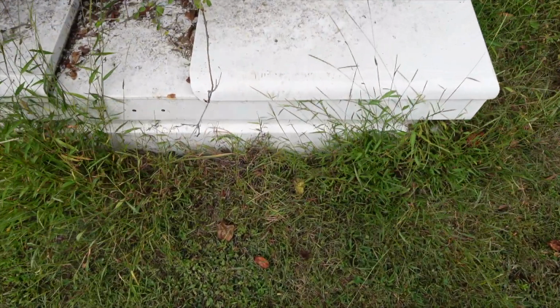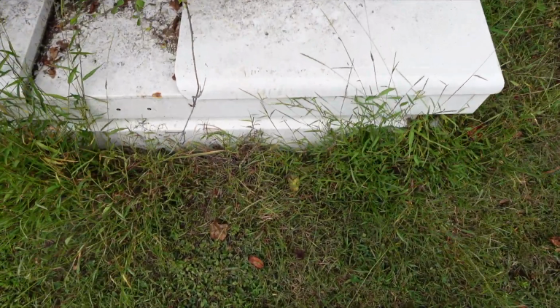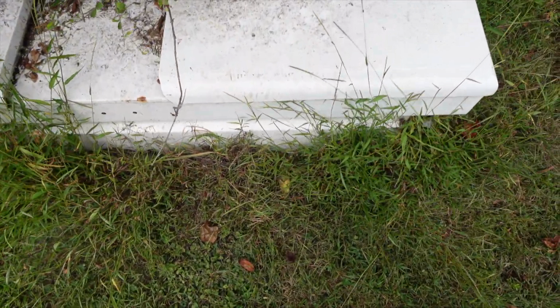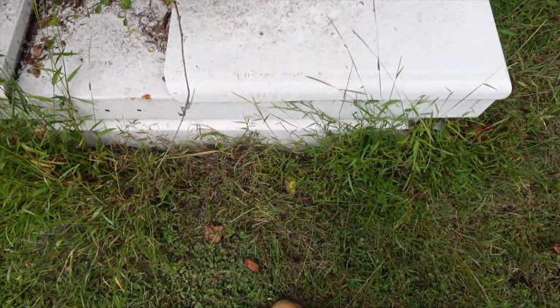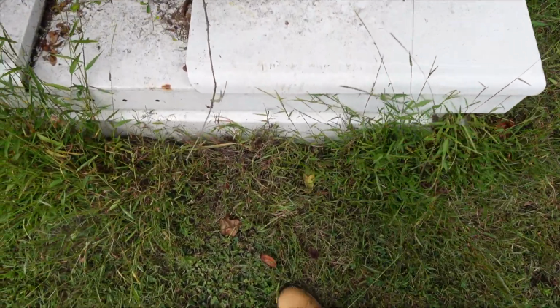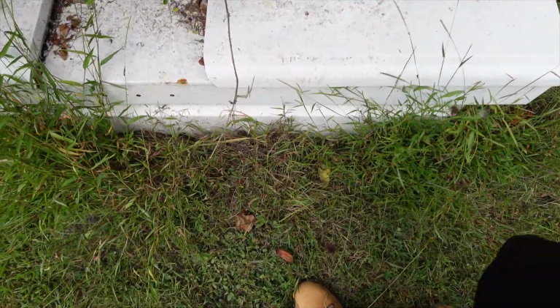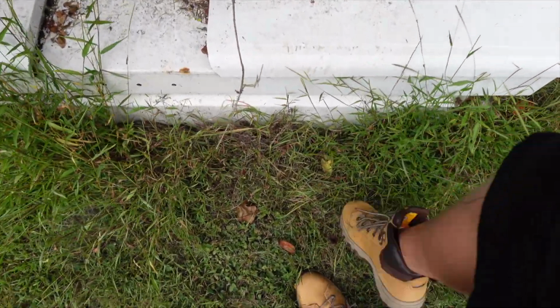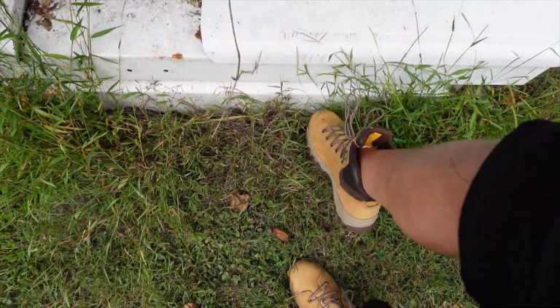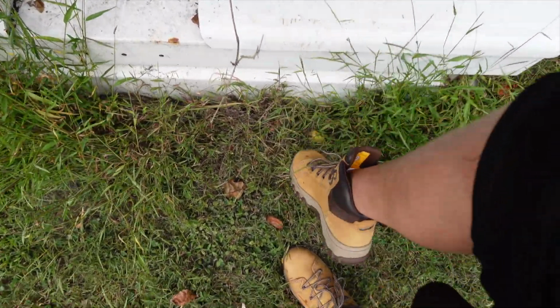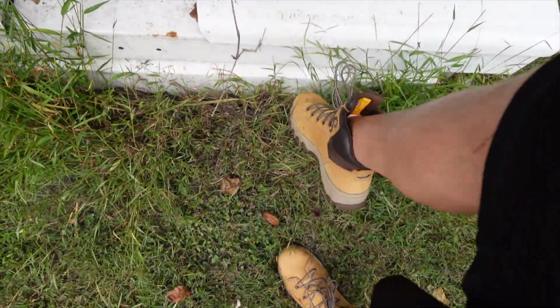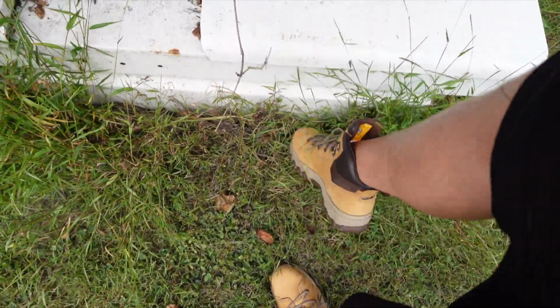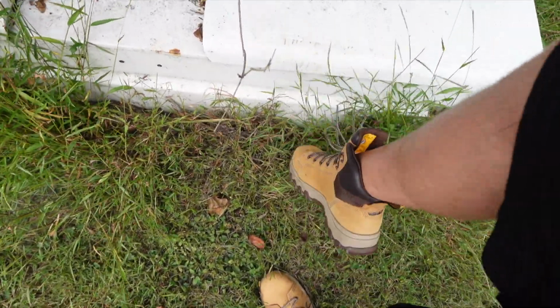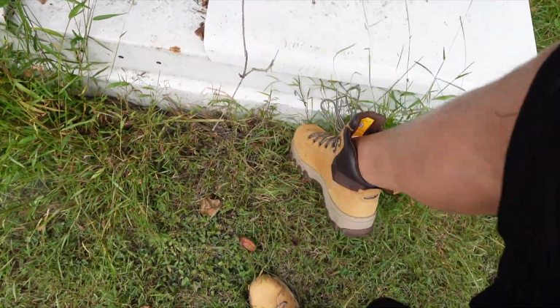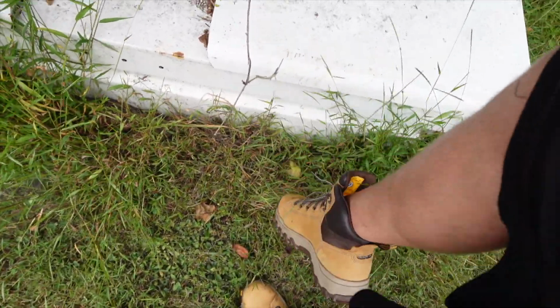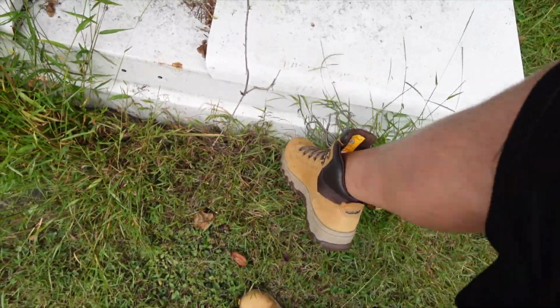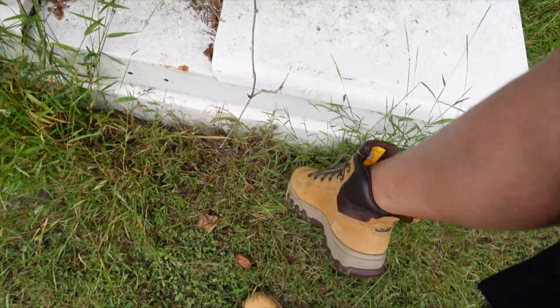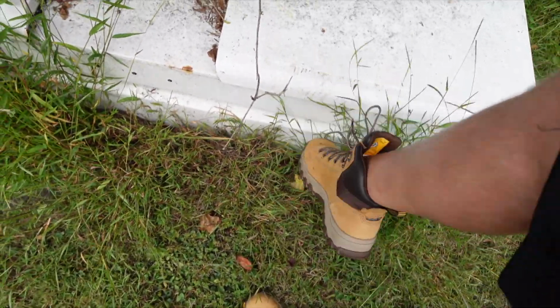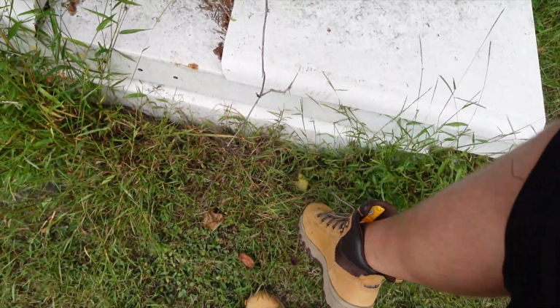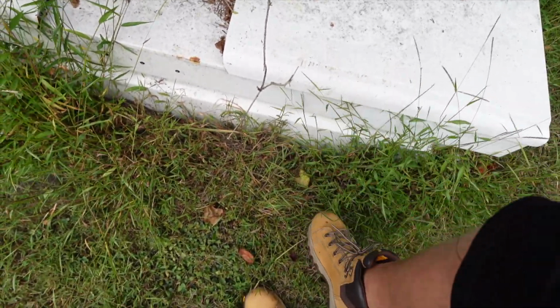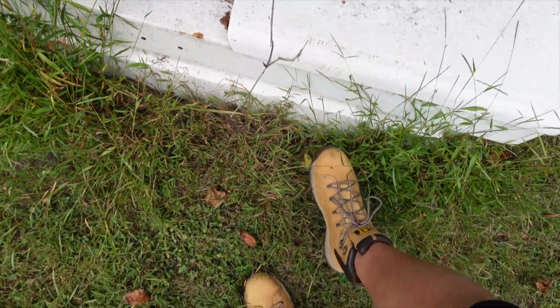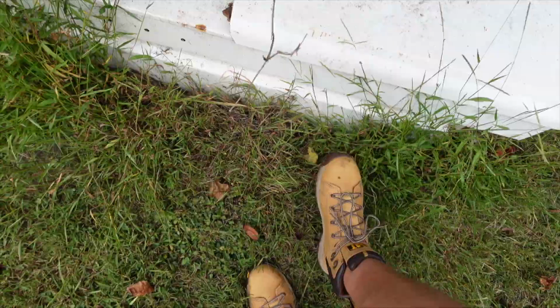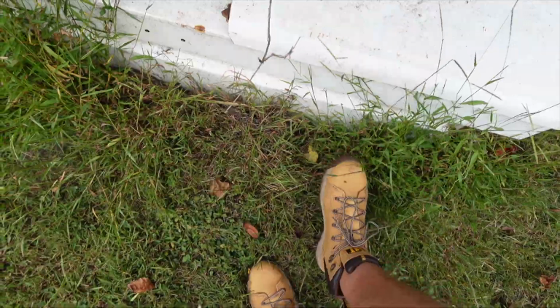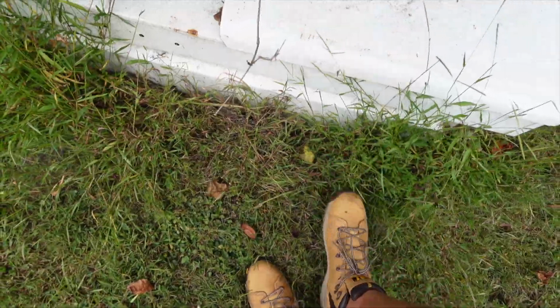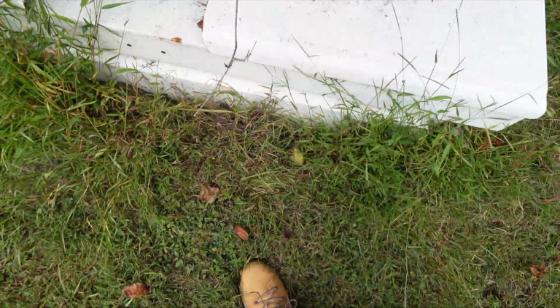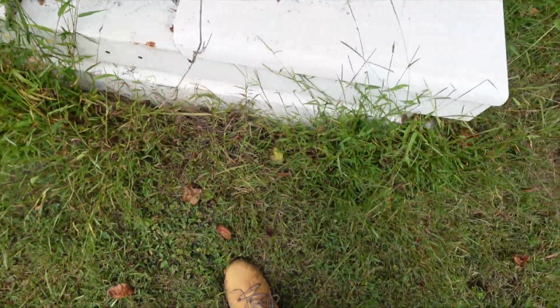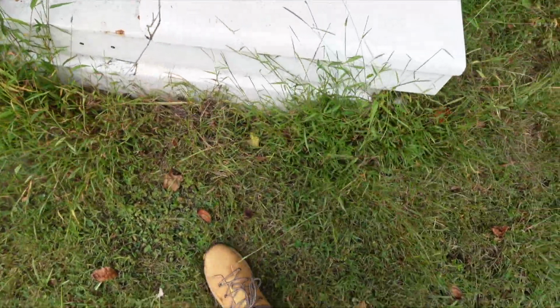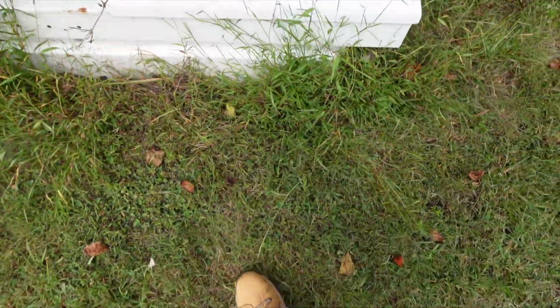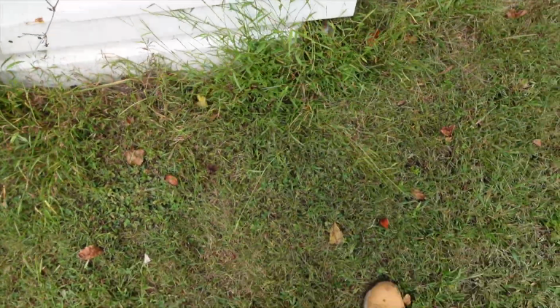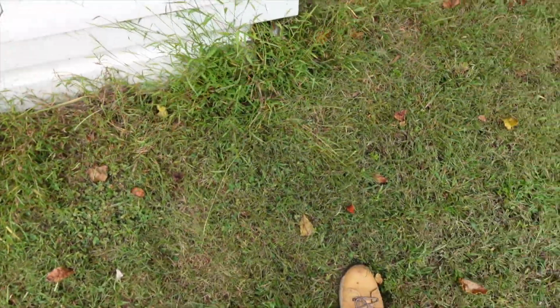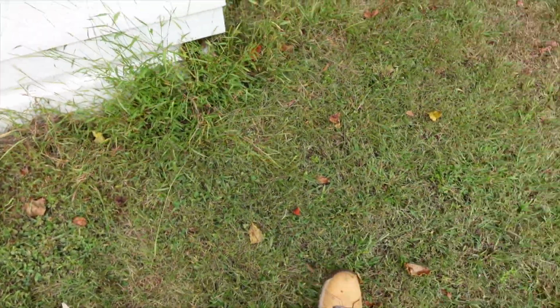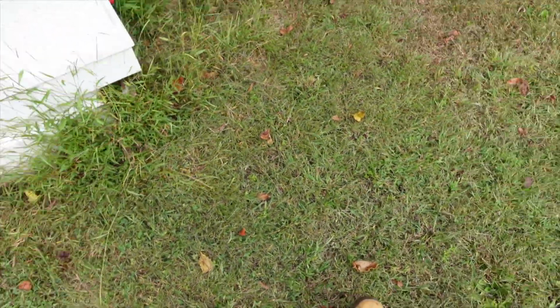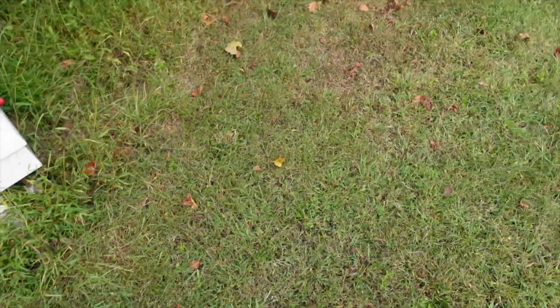Let's do the old kick test. Hear that composite toe doing its job?